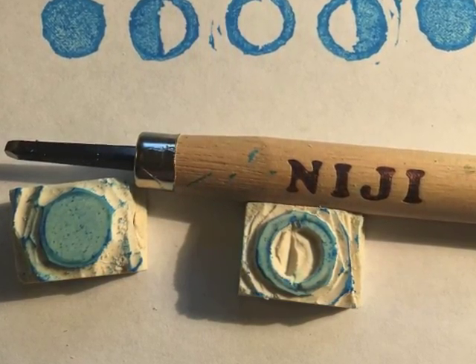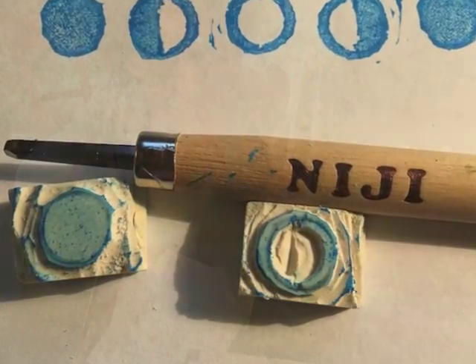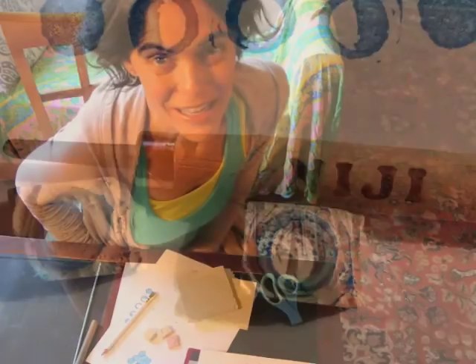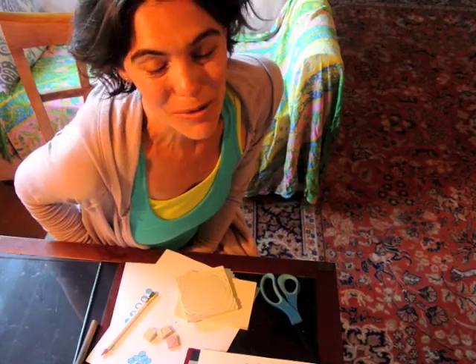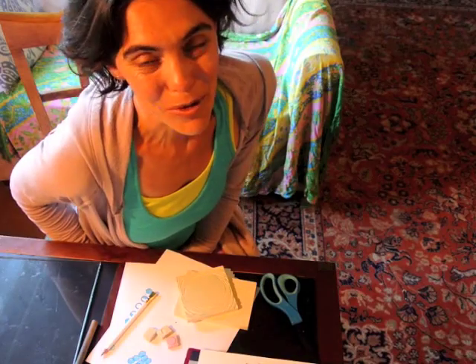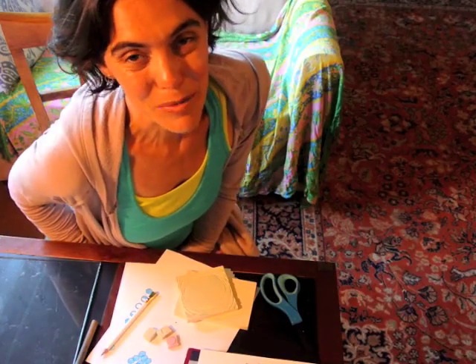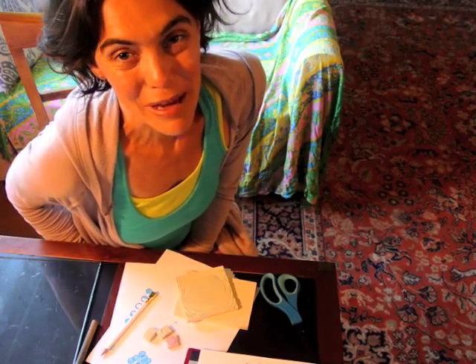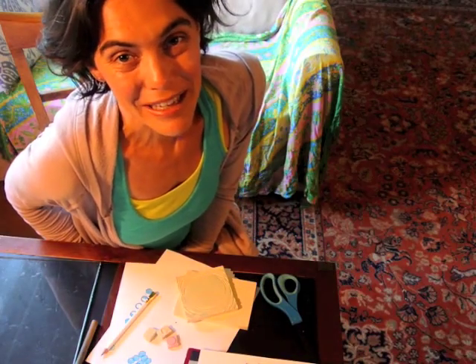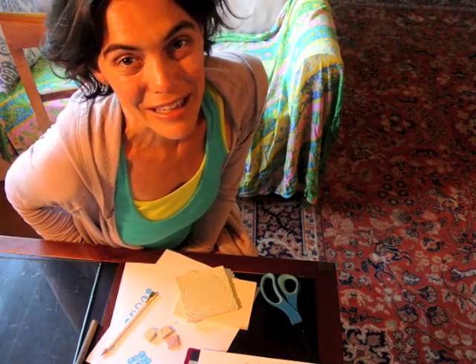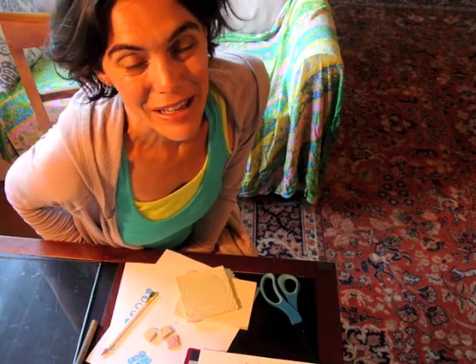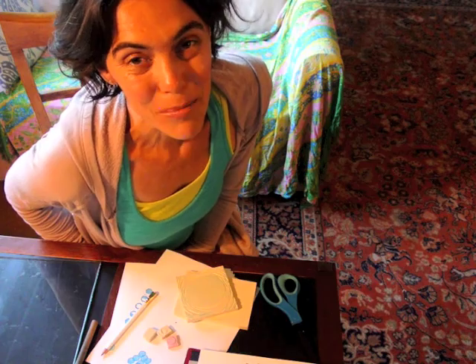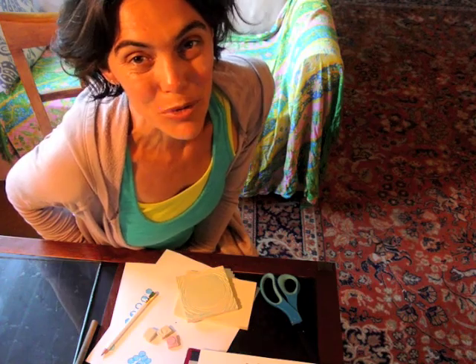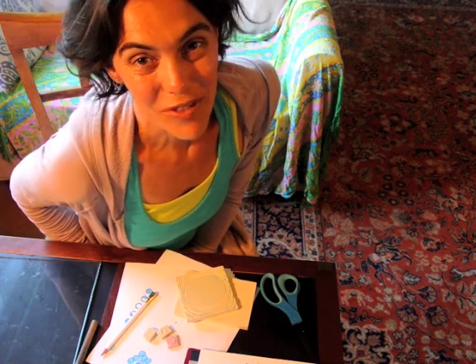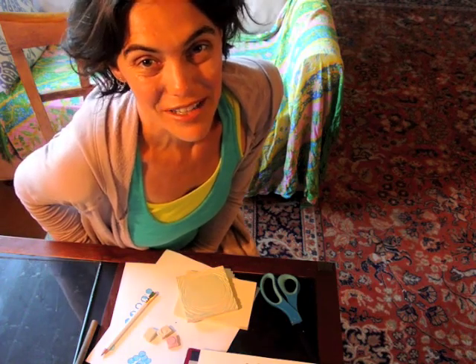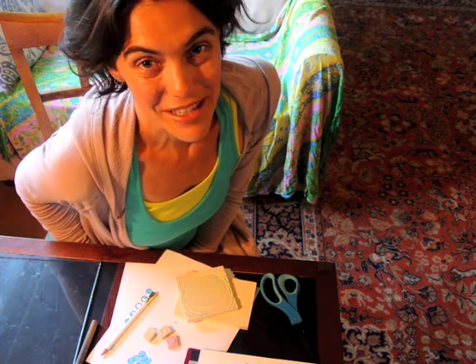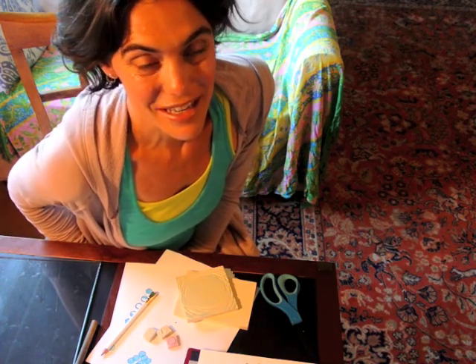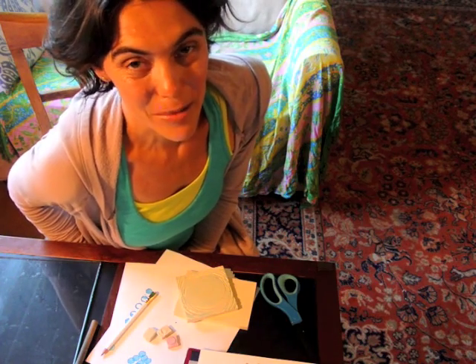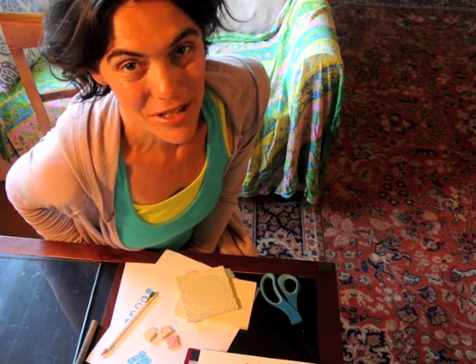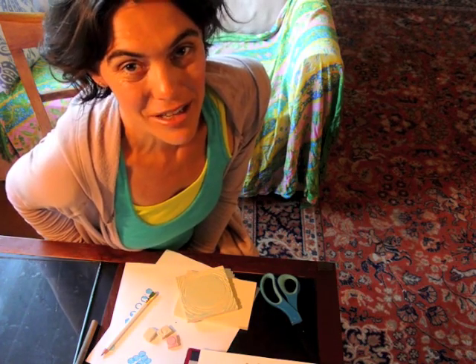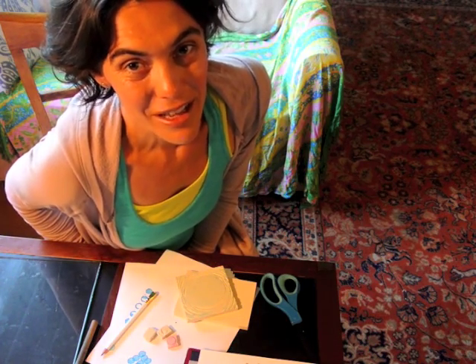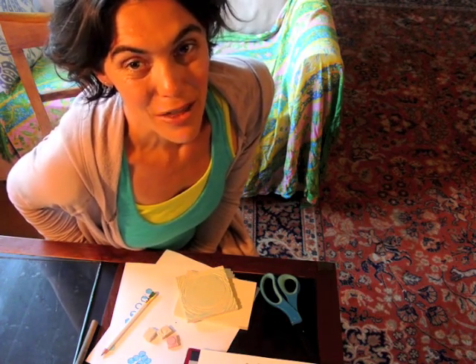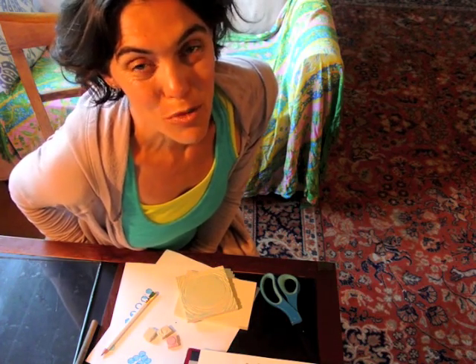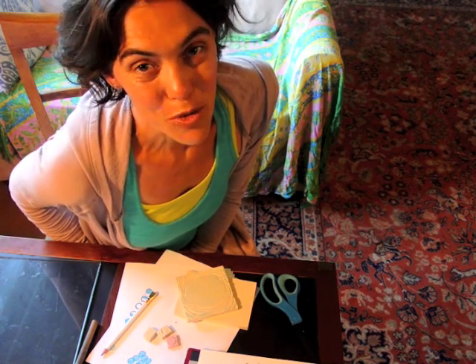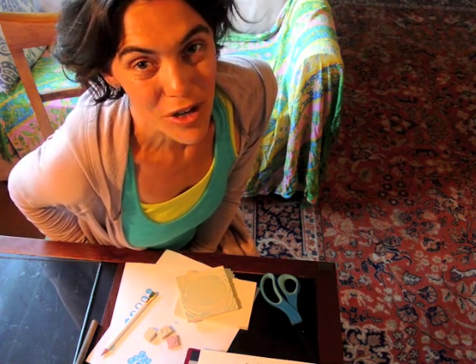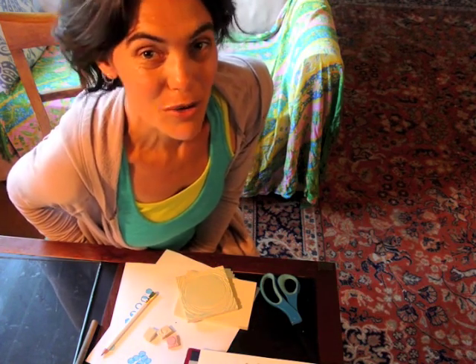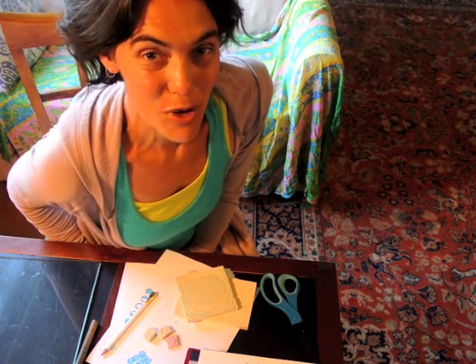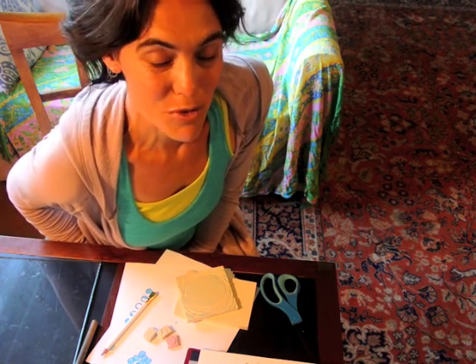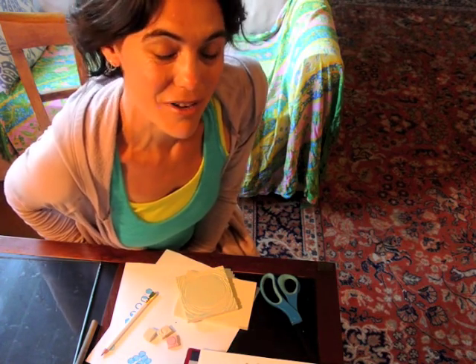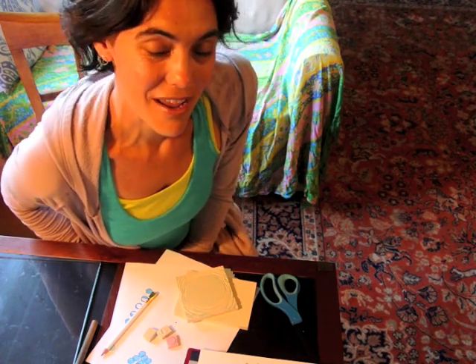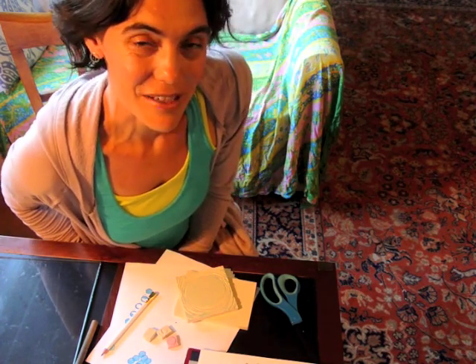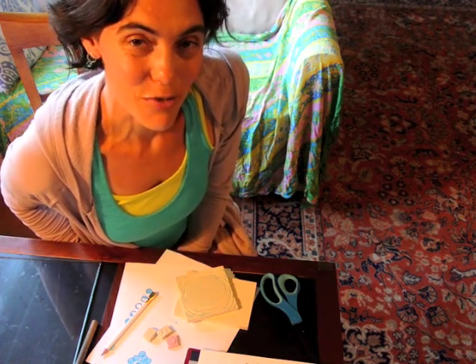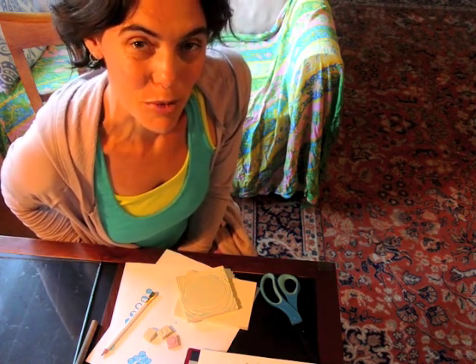Today we're going to be making moon phase stamps: the new moon, quarter moon, and full moon.